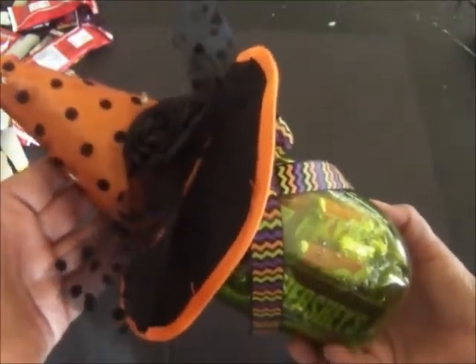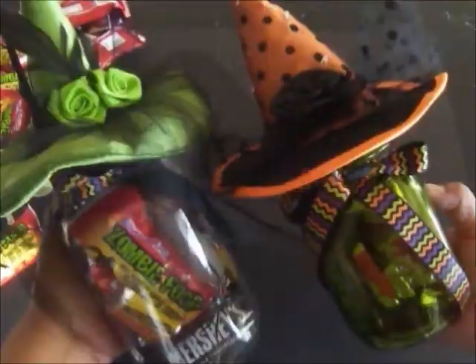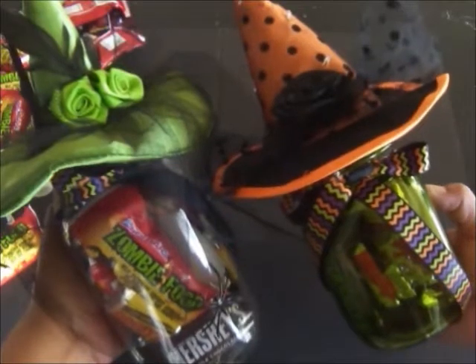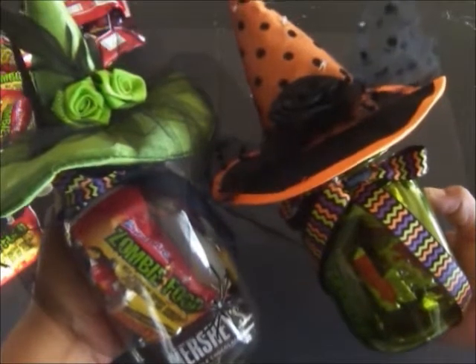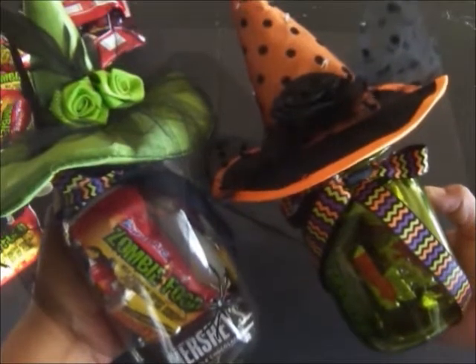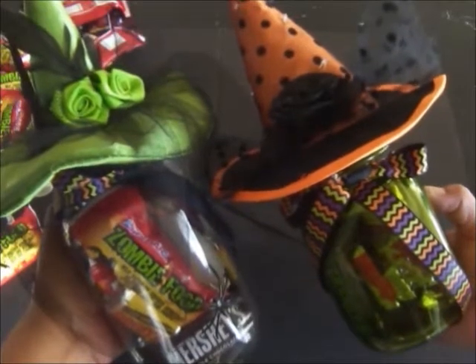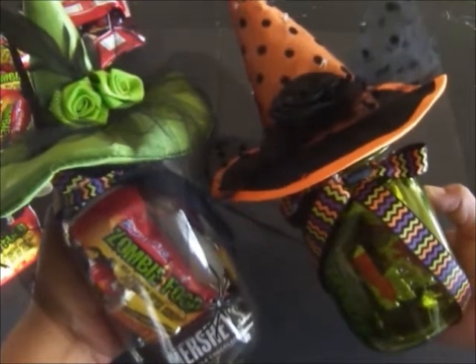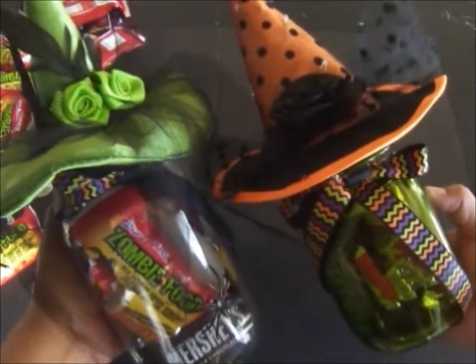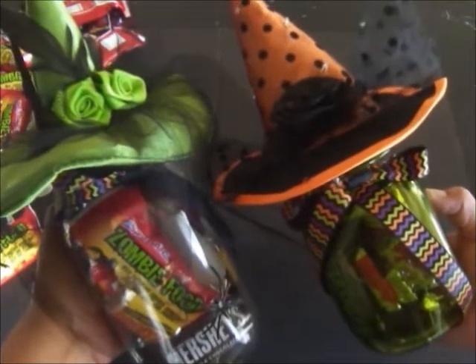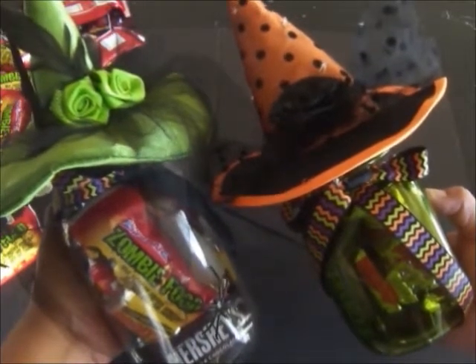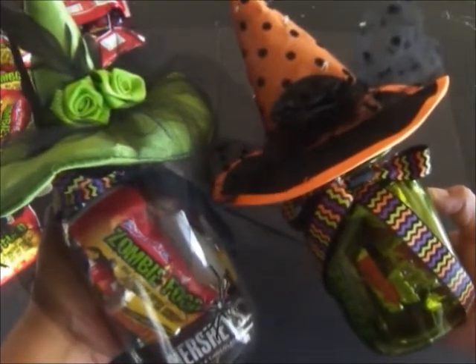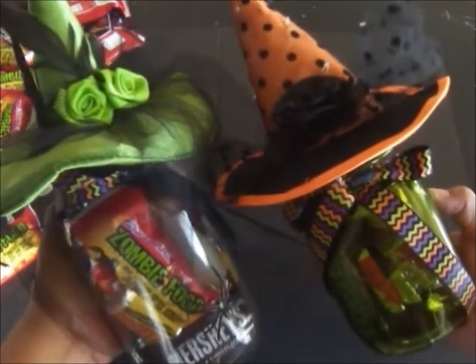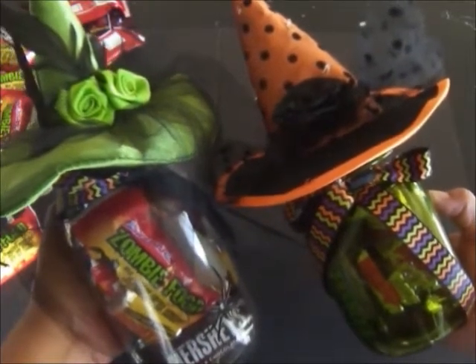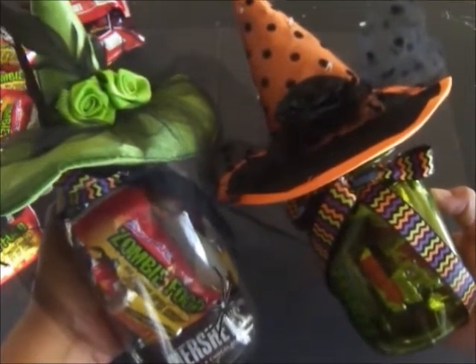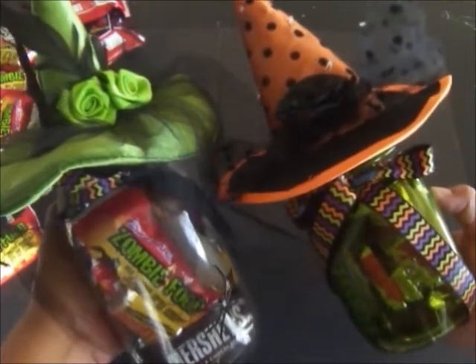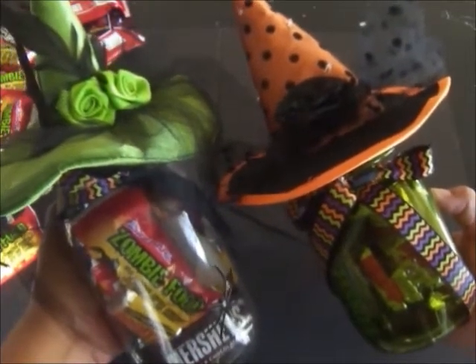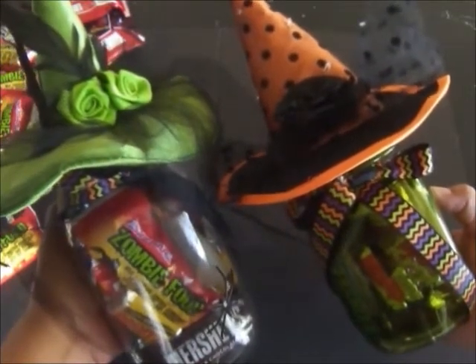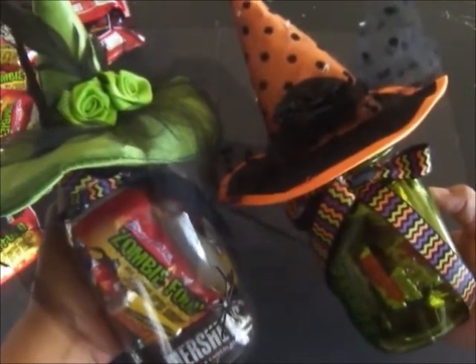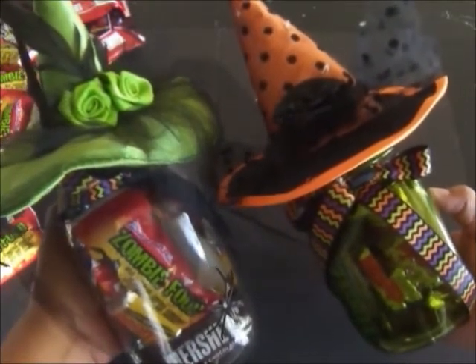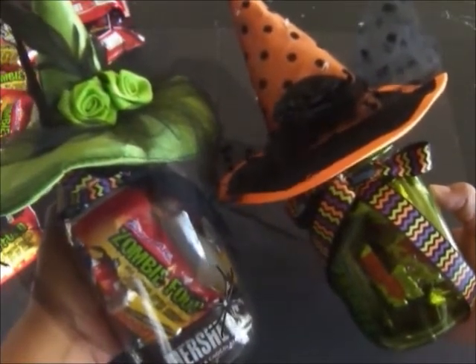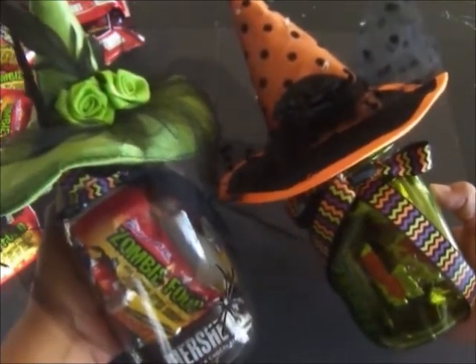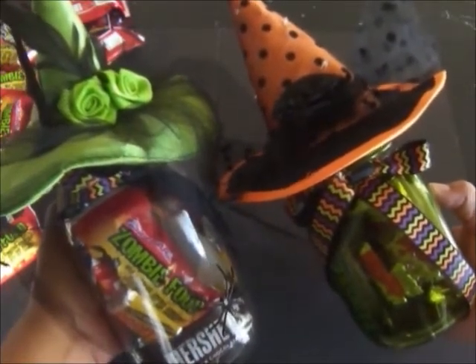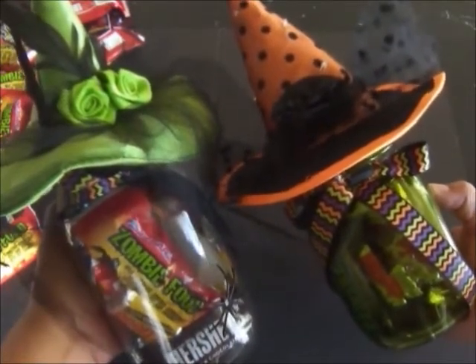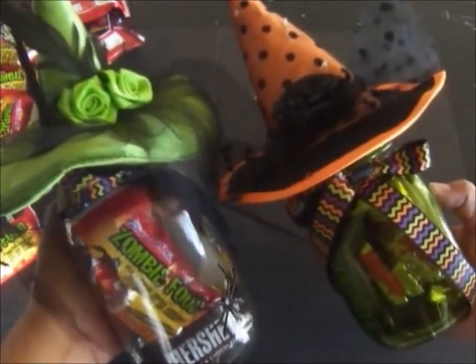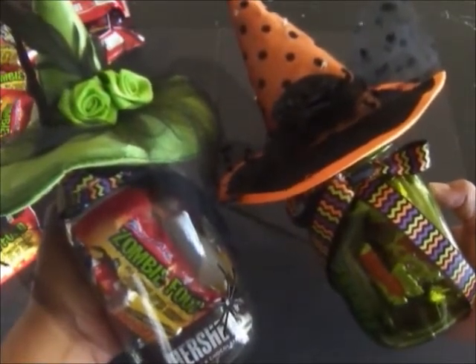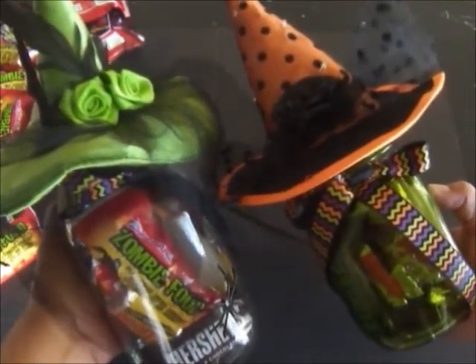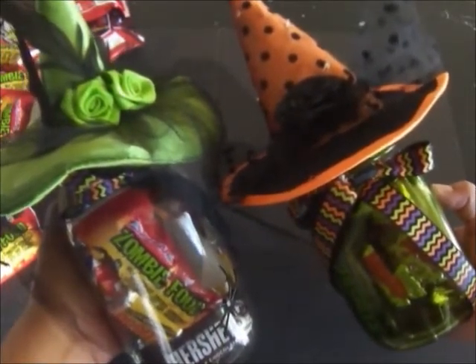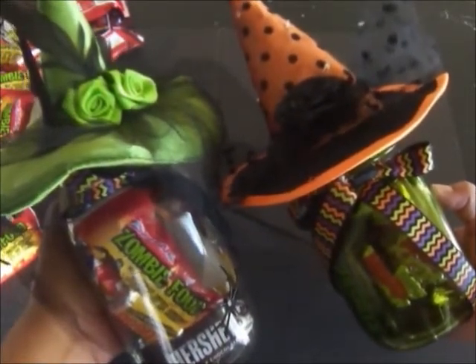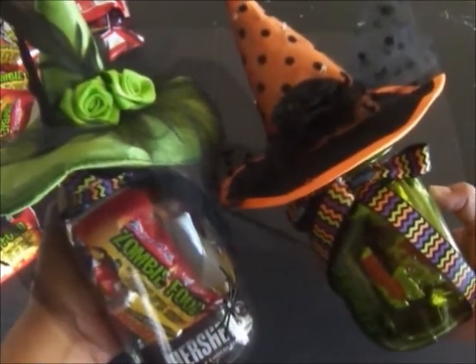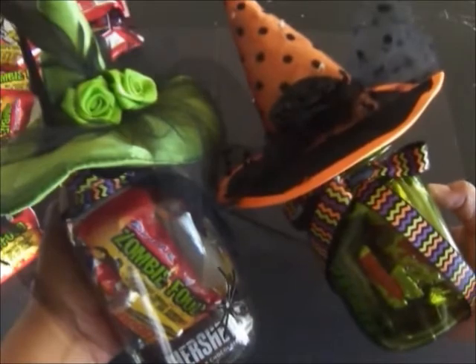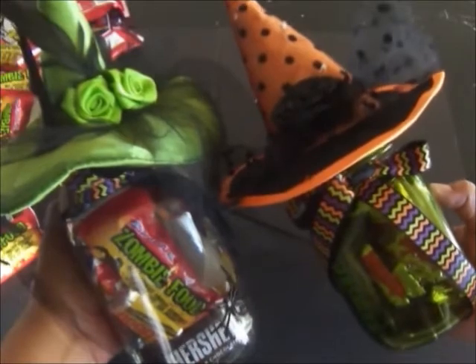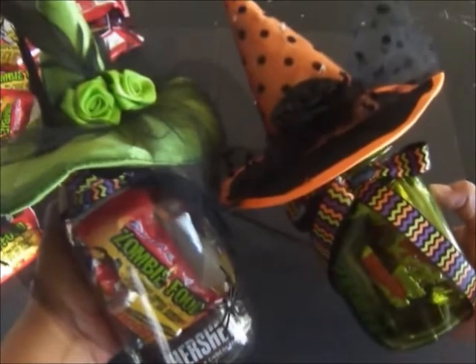I hope you enjoyed this witchy Halloween DIY. Thanks for watching everyone, and Happy Halloween.